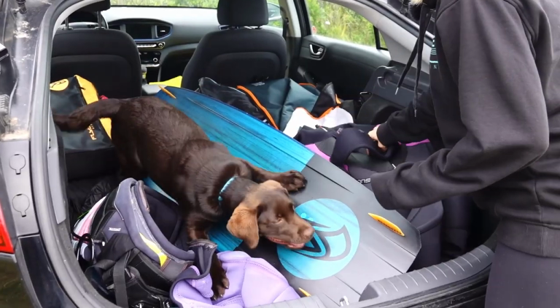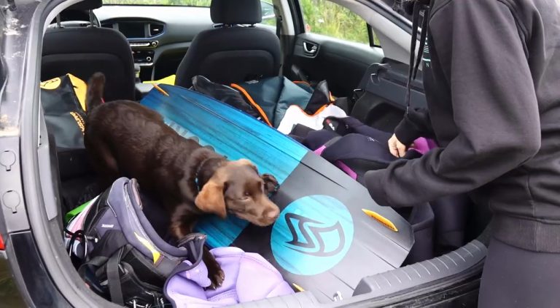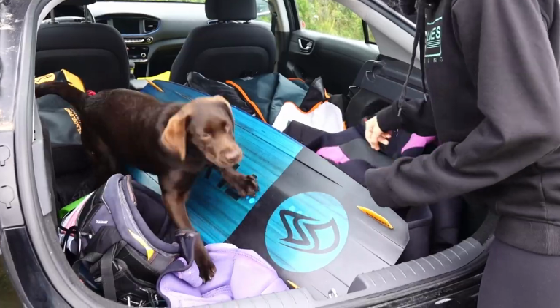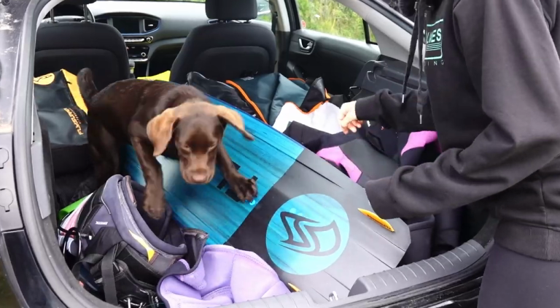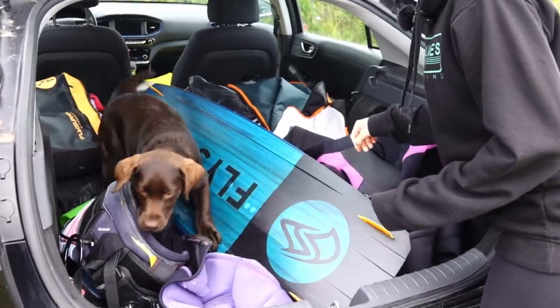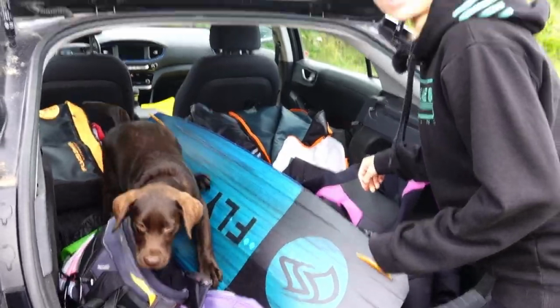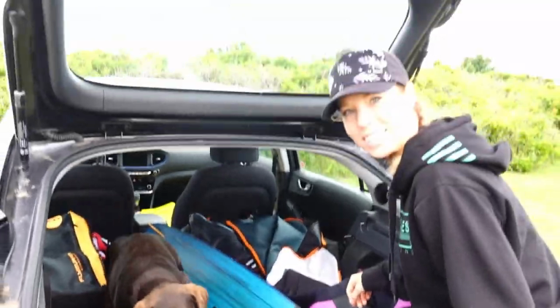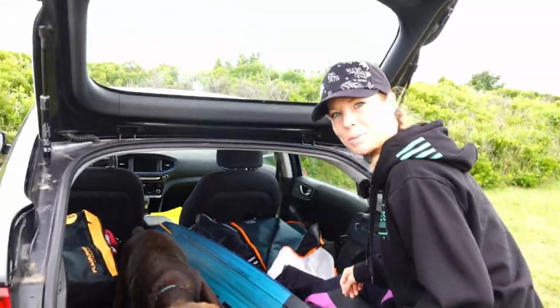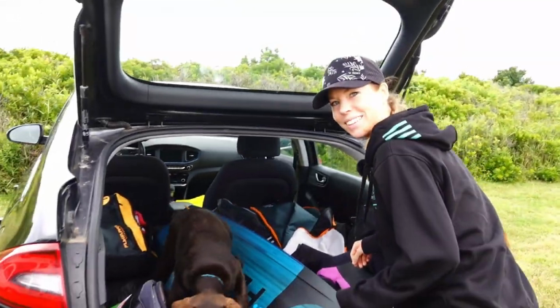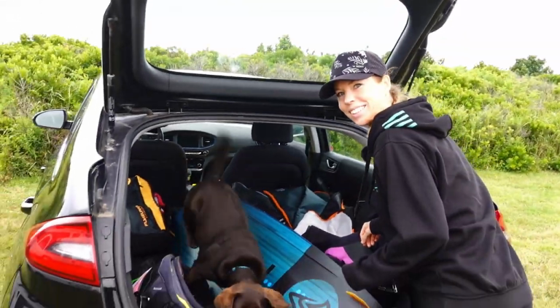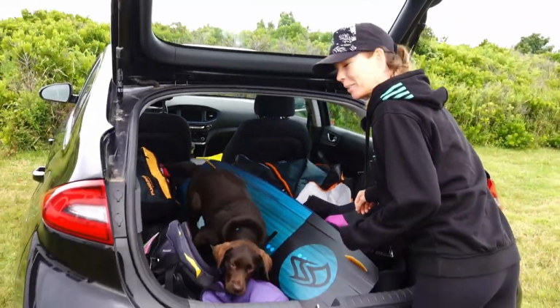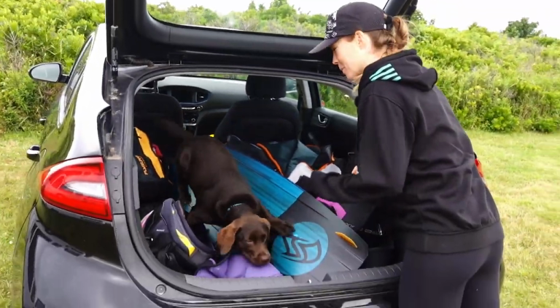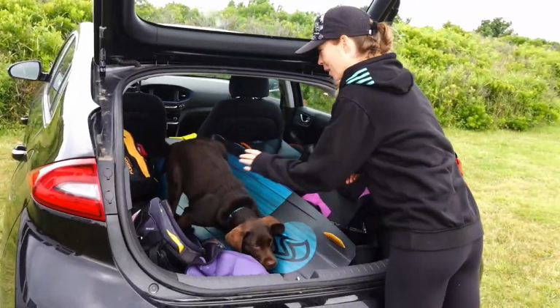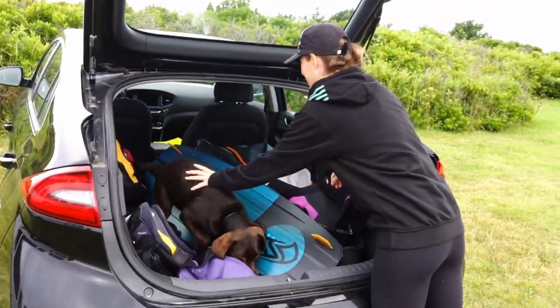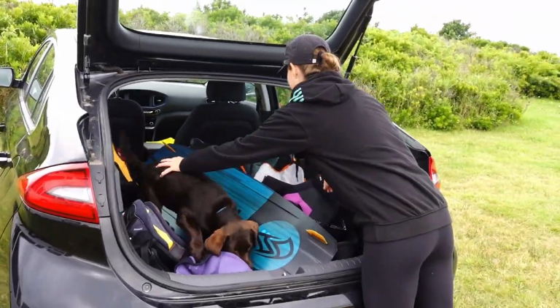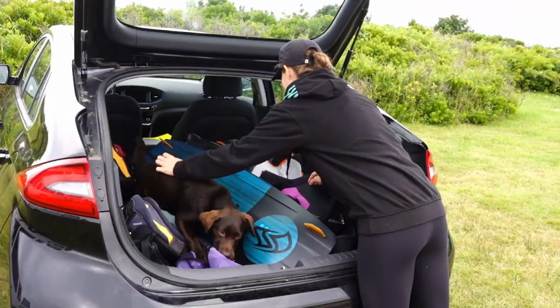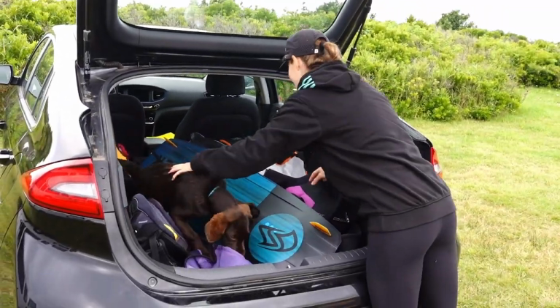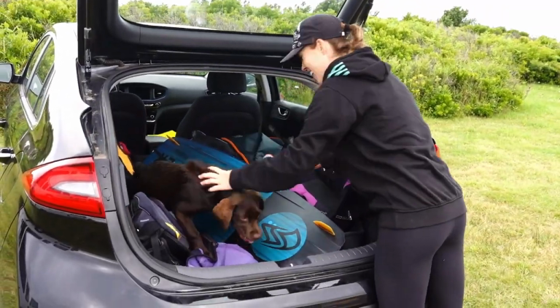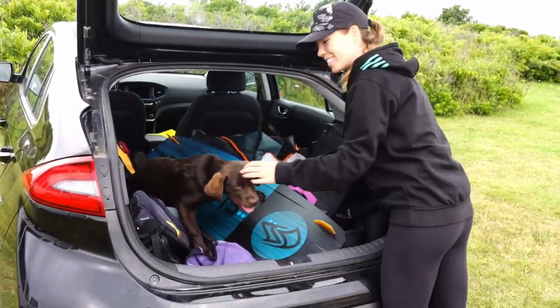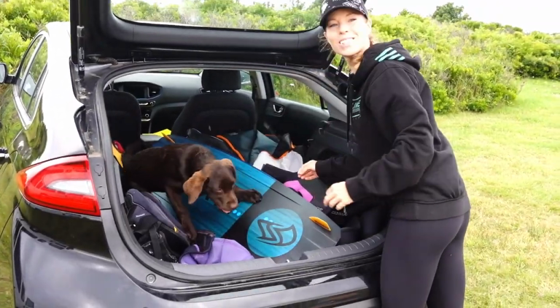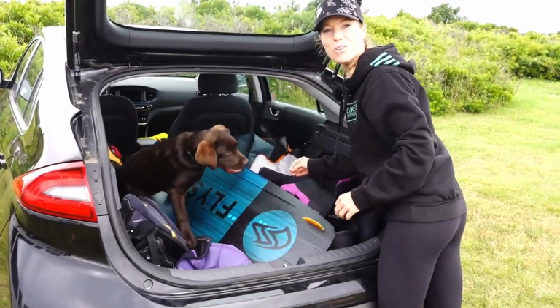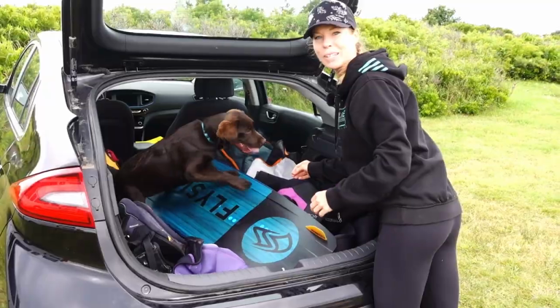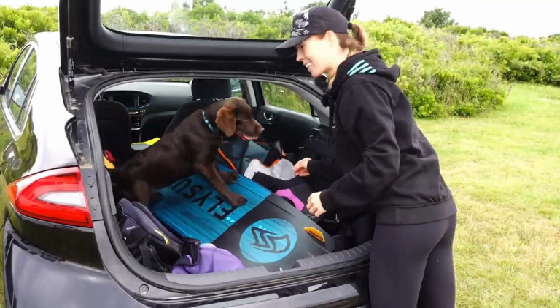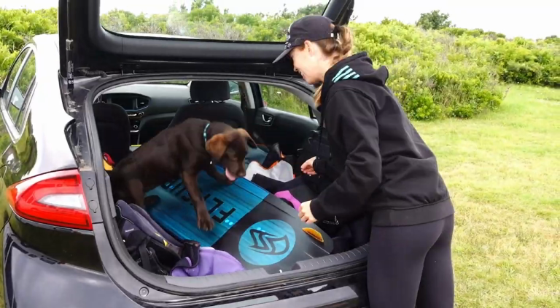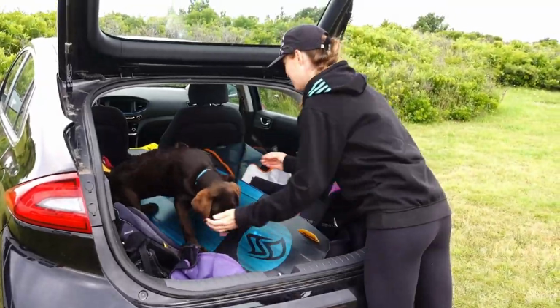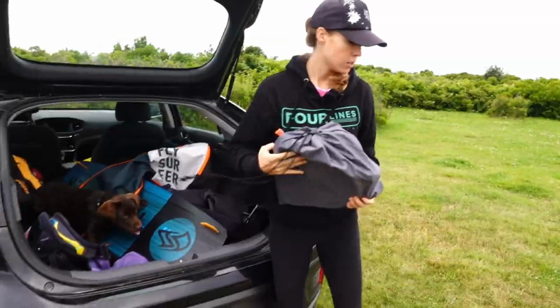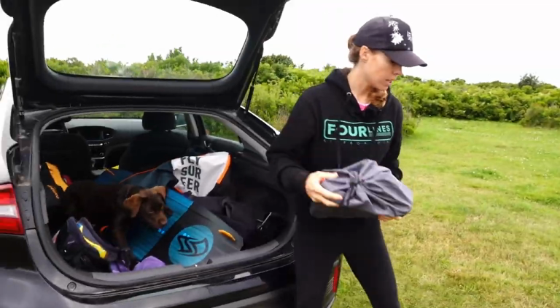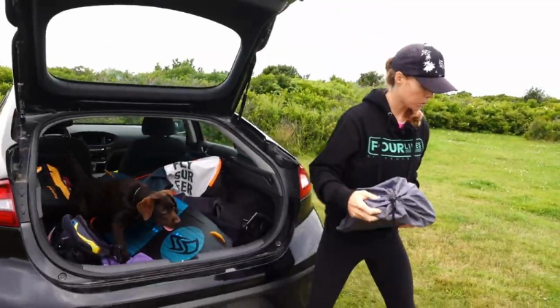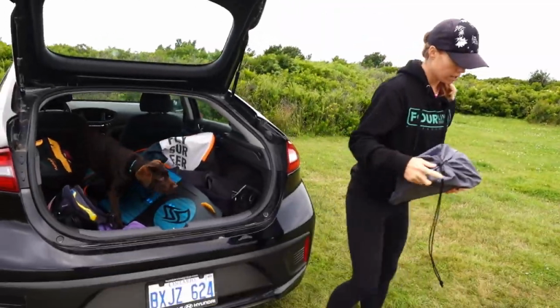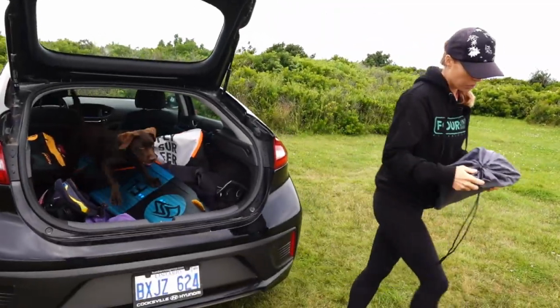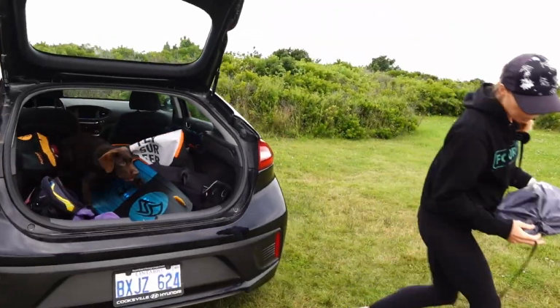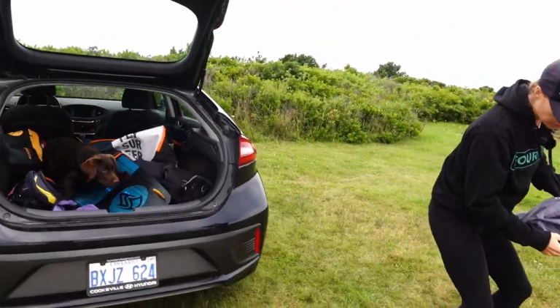As you can see, having a dog does make things a little bit more complicated. She's extremely excited. So let's put together the board.